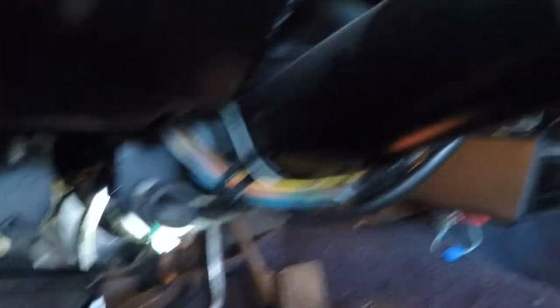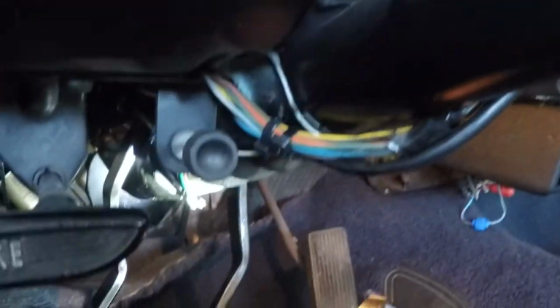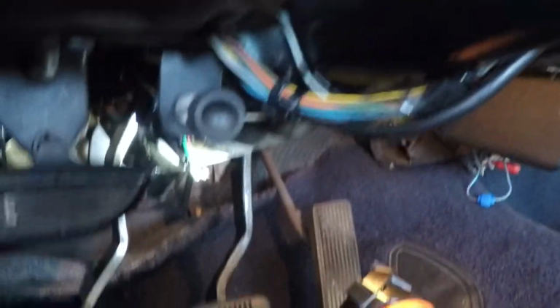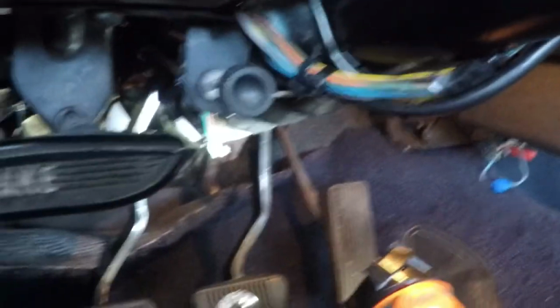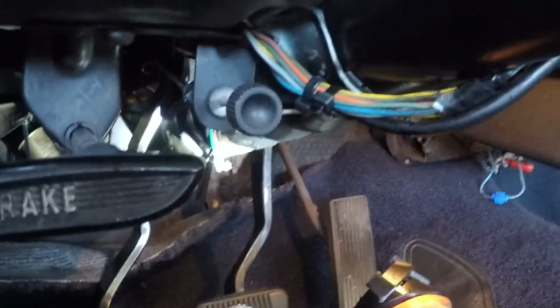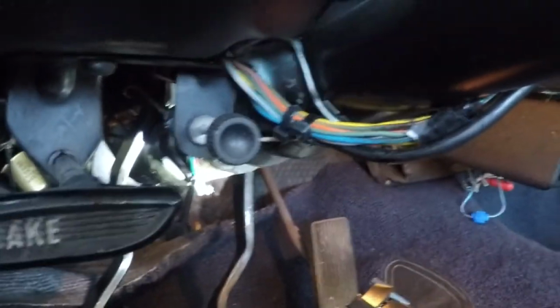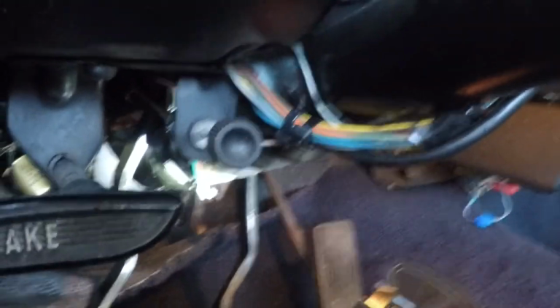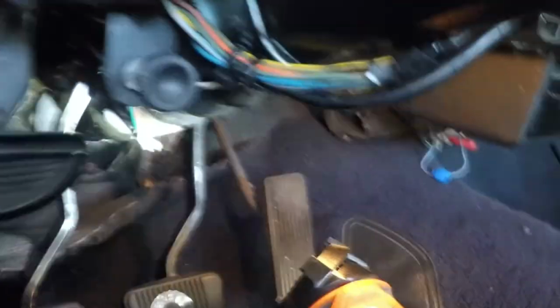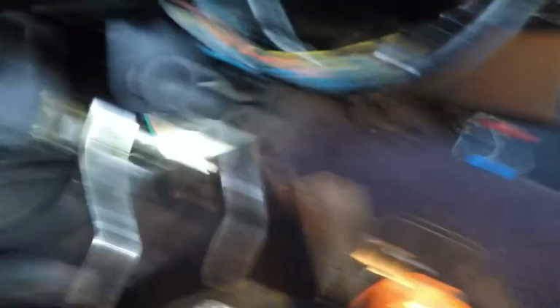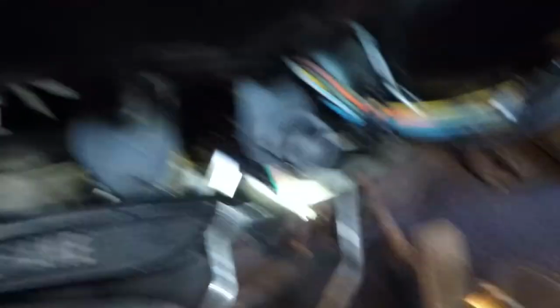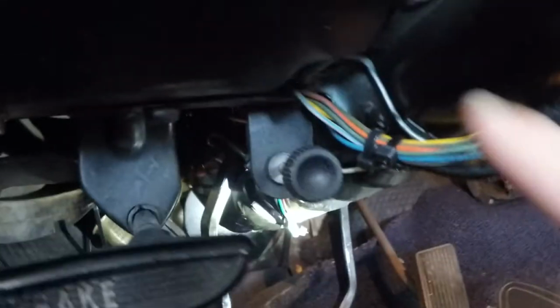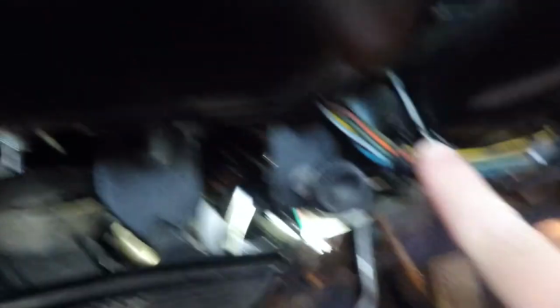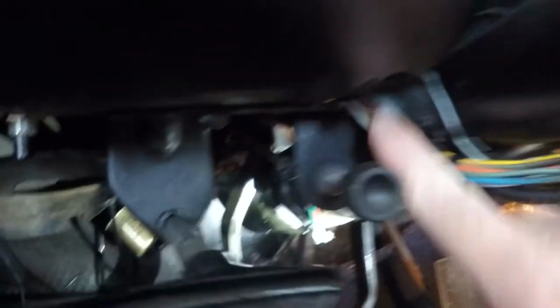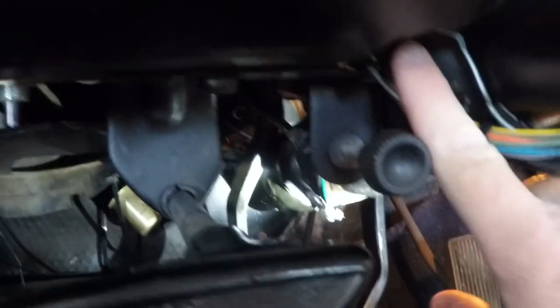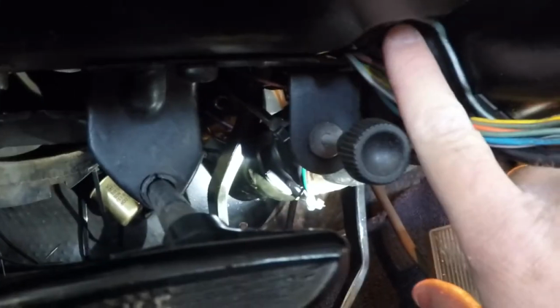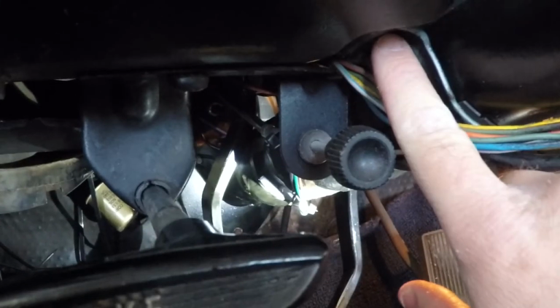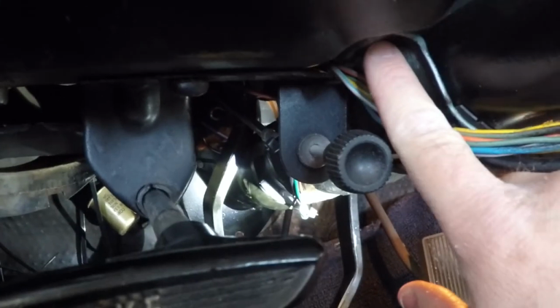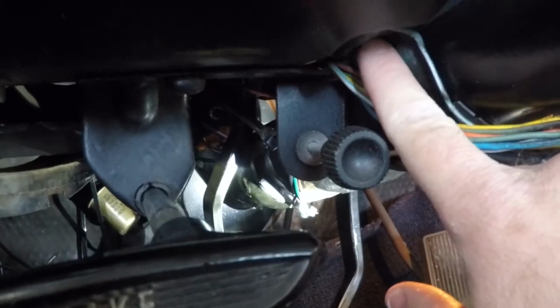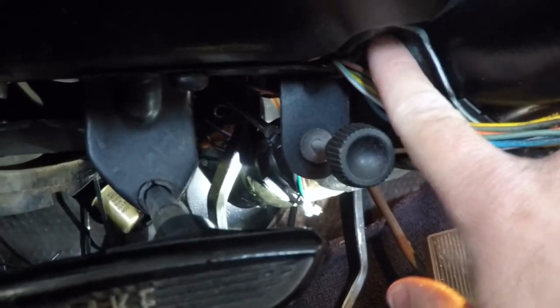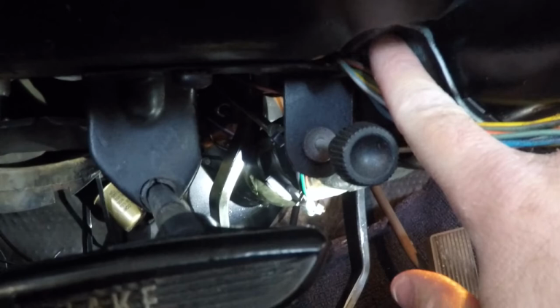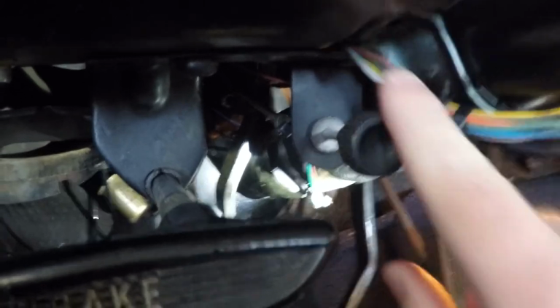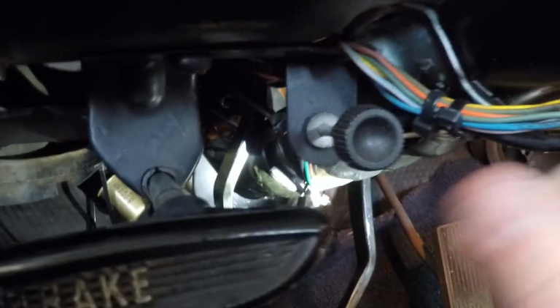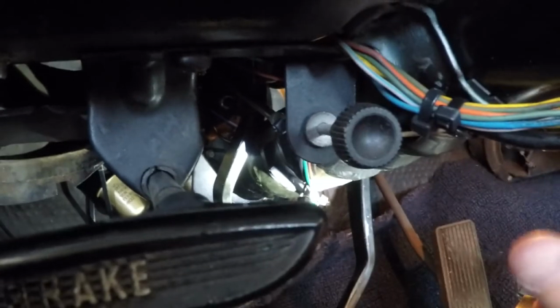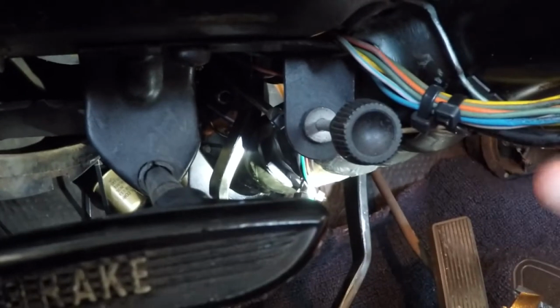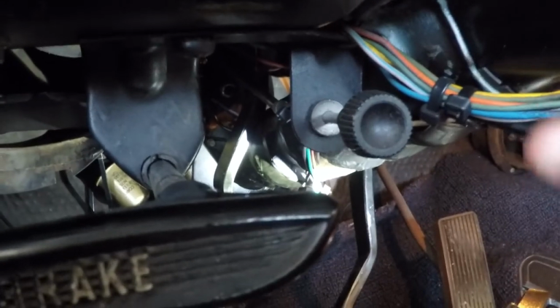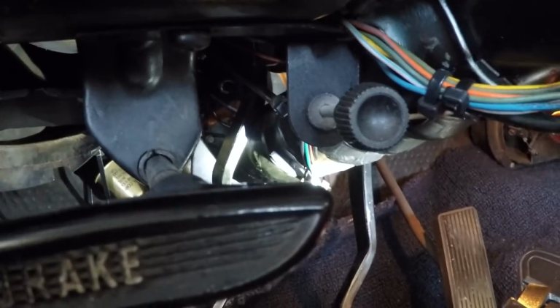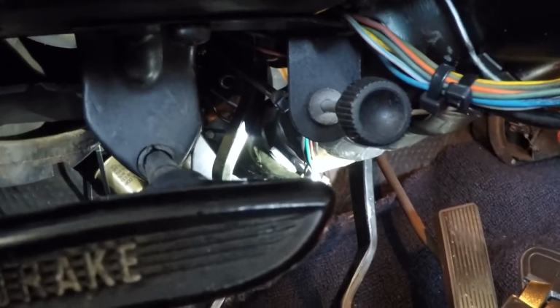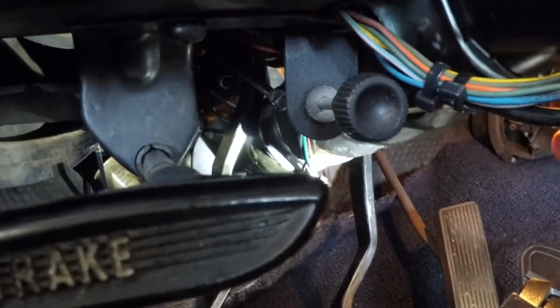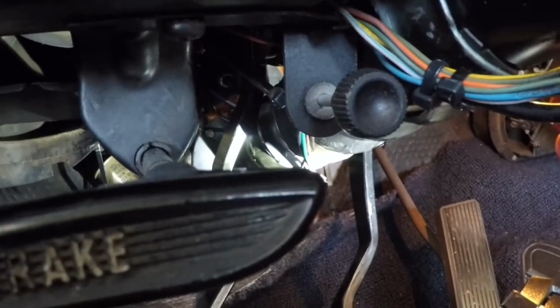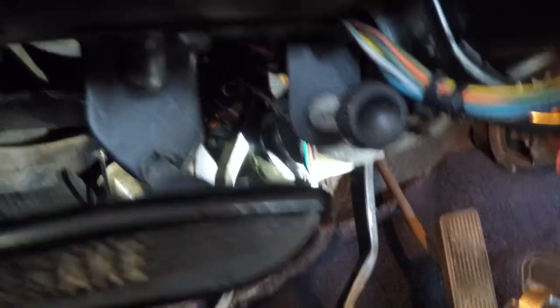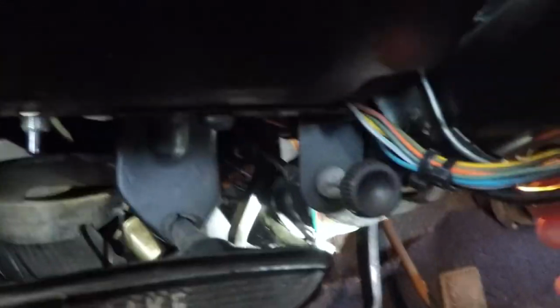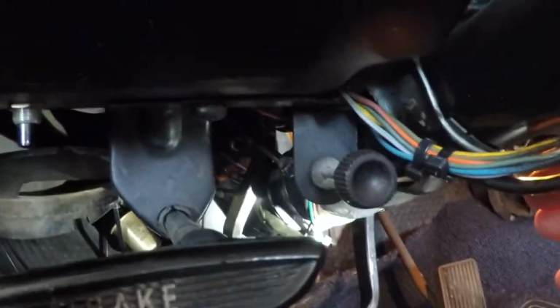In order to get this in here, I had to drop this side down all the way, and now I'm going to push it back up and reconnect it.